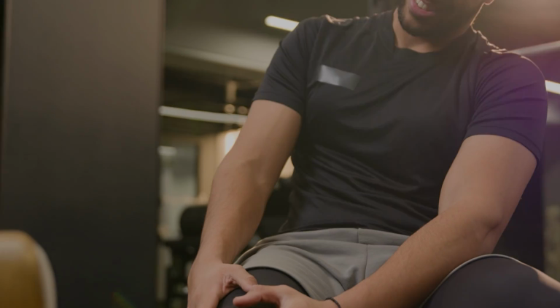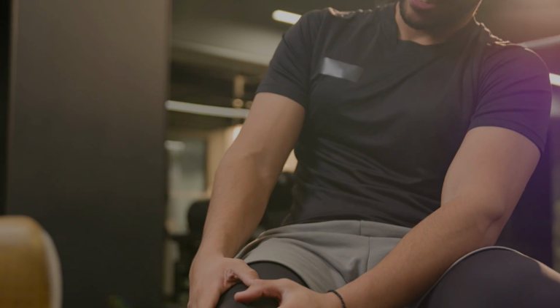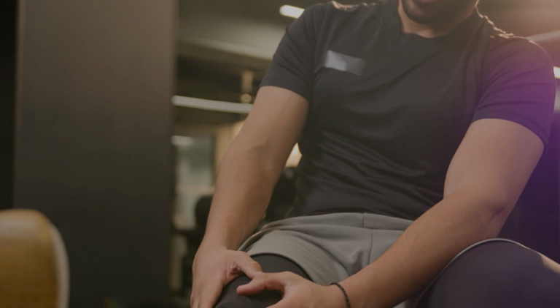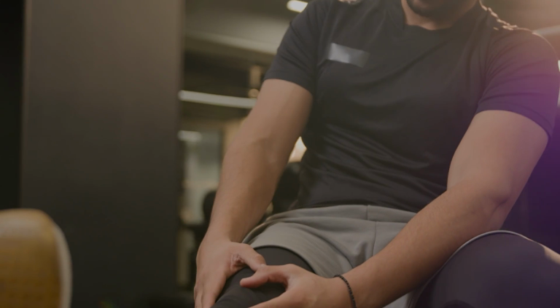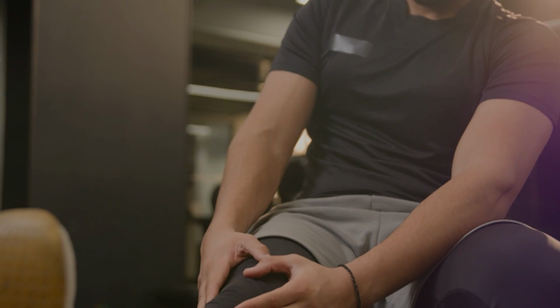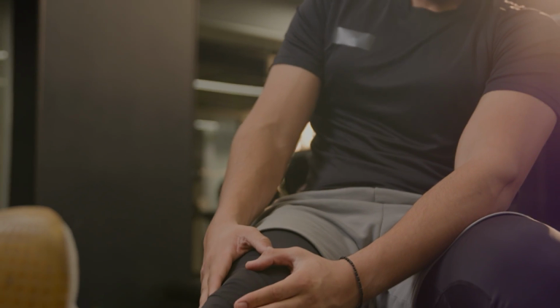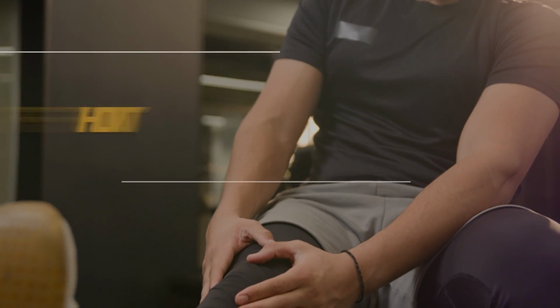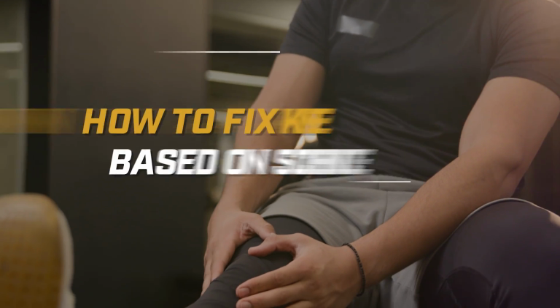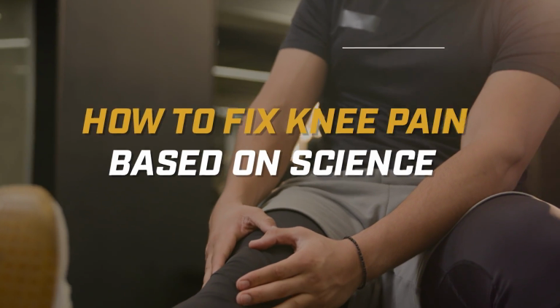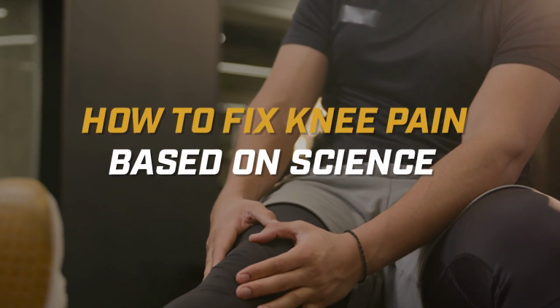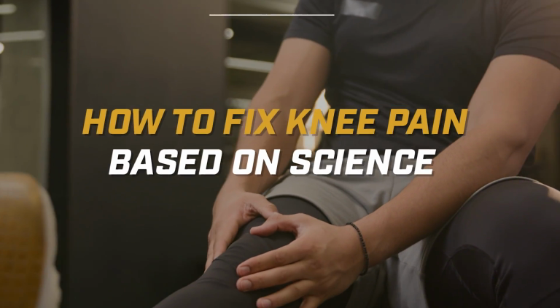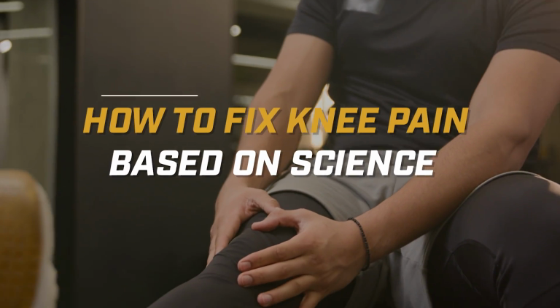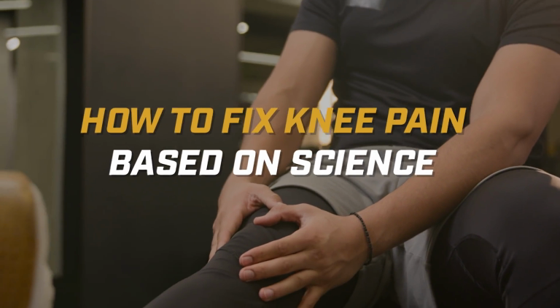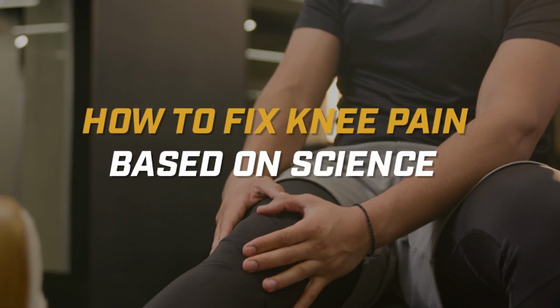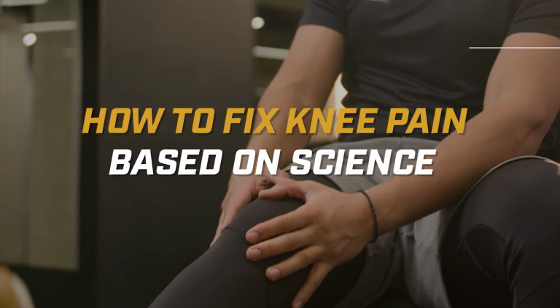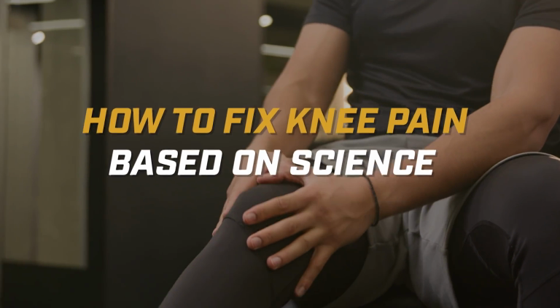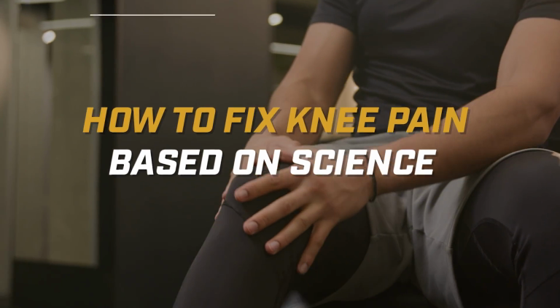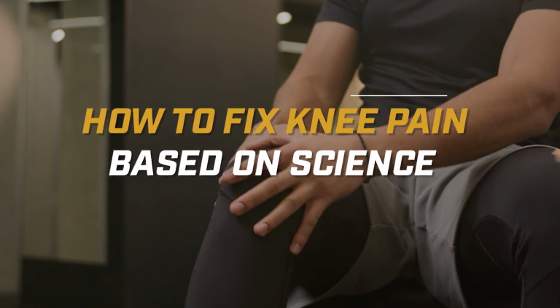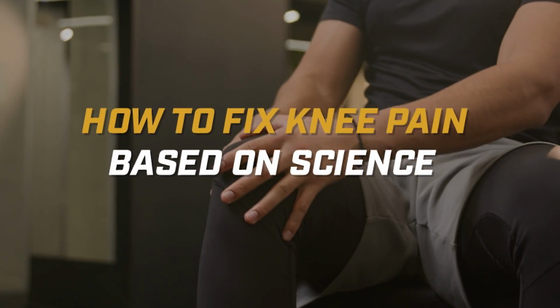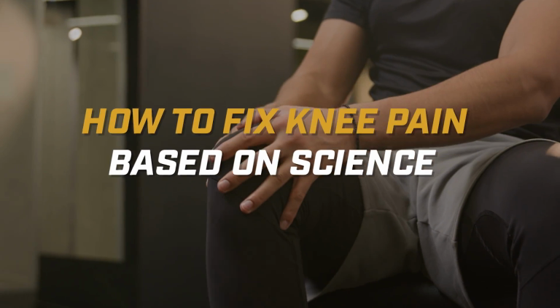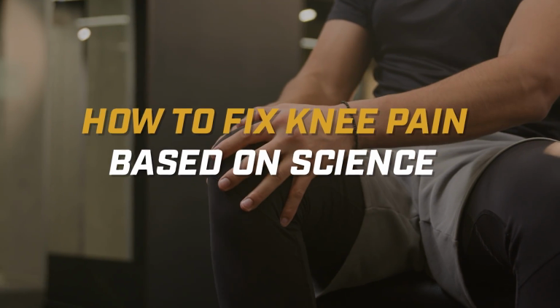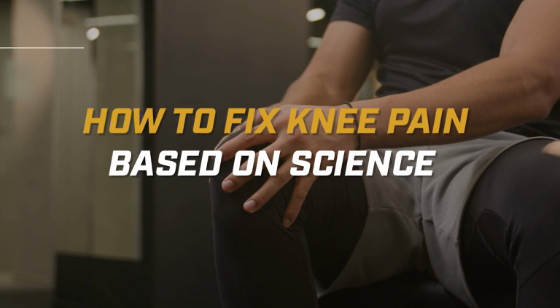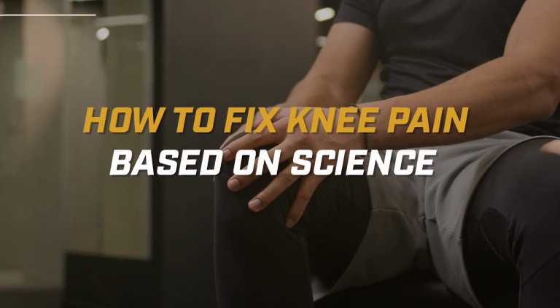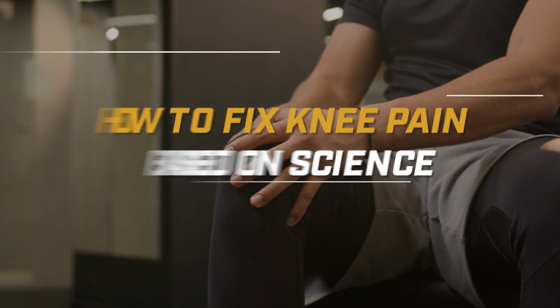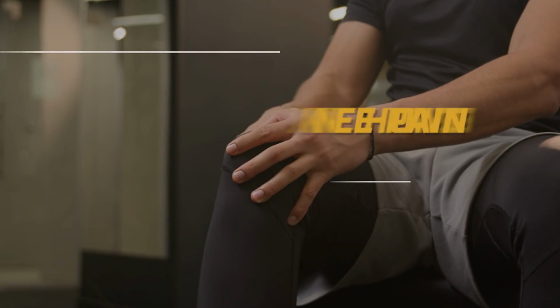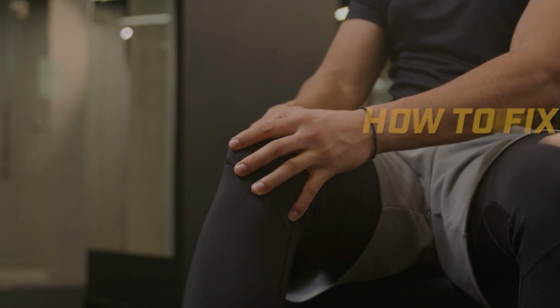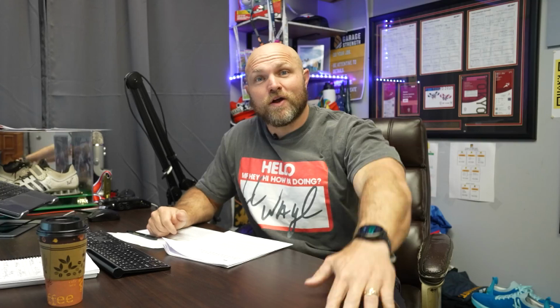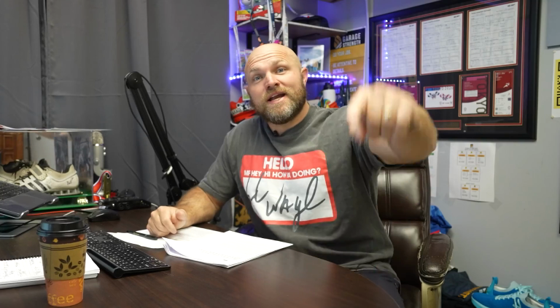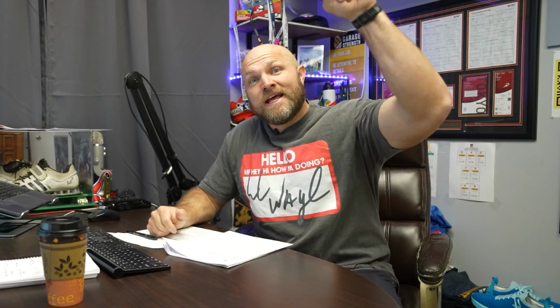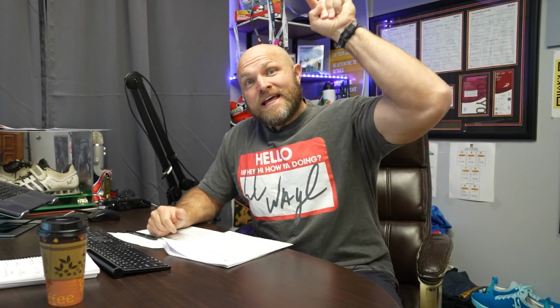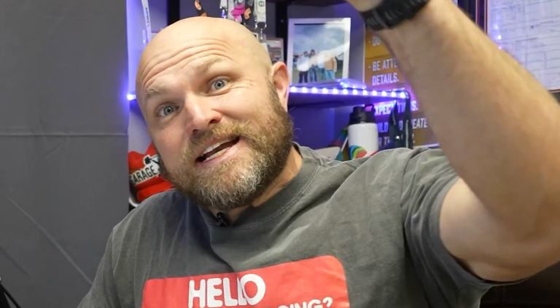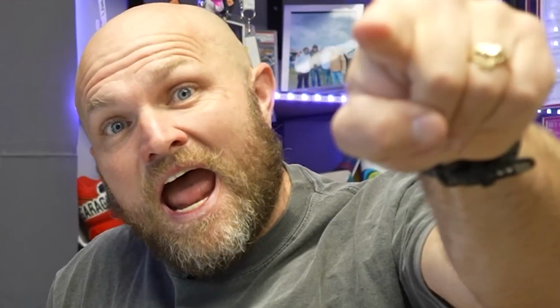We're going to cover multiple different ways that you can deal with your knee pain, and we're going to start right now.